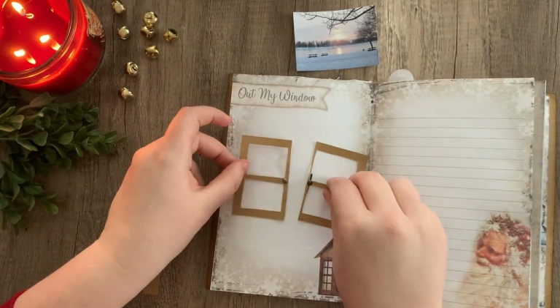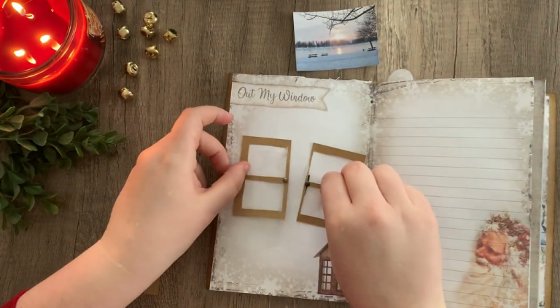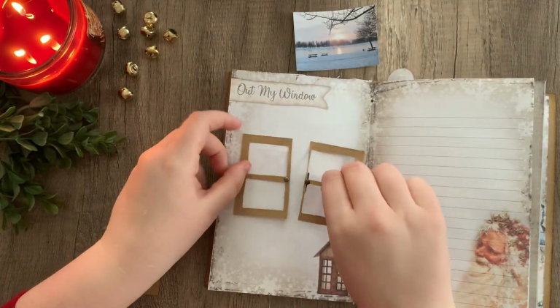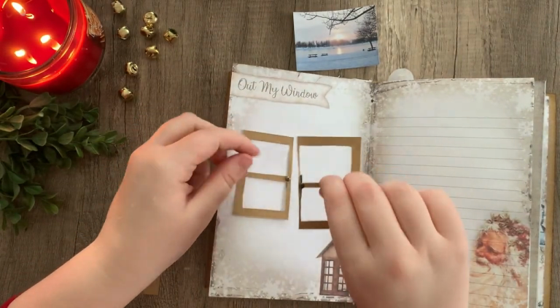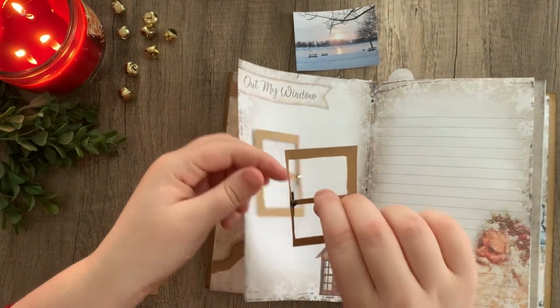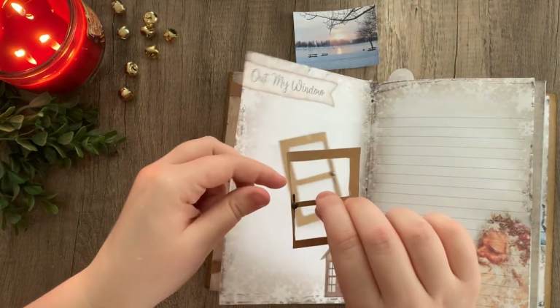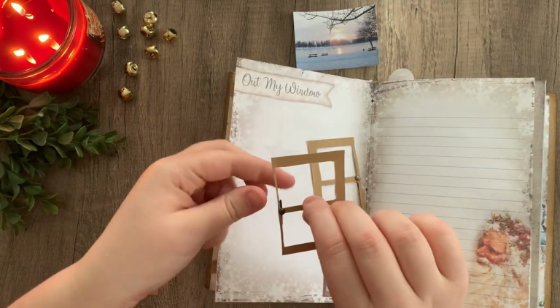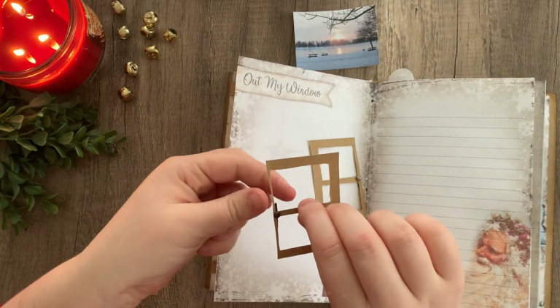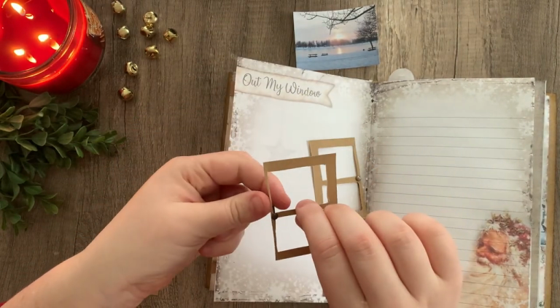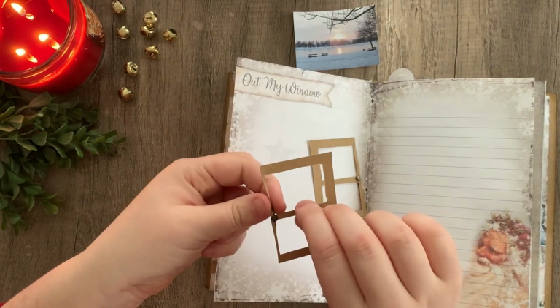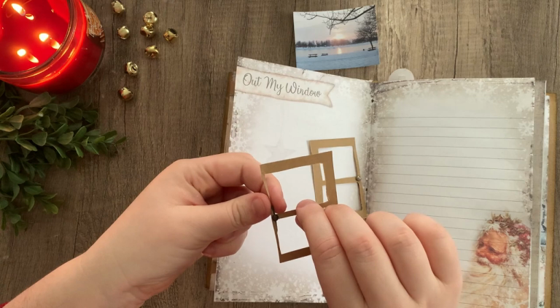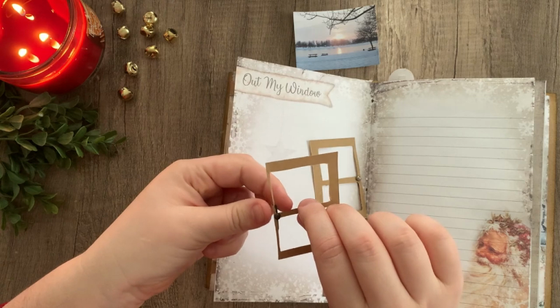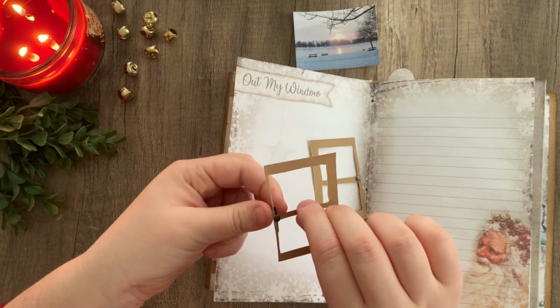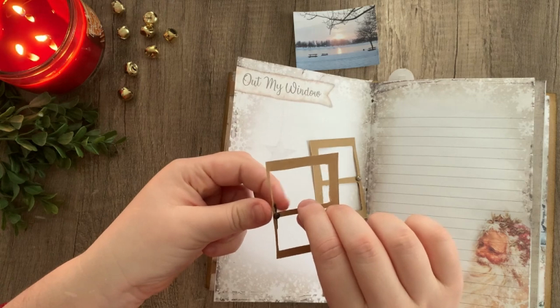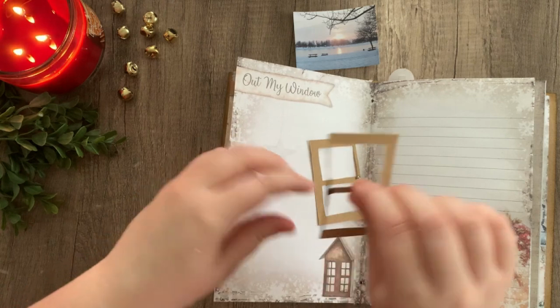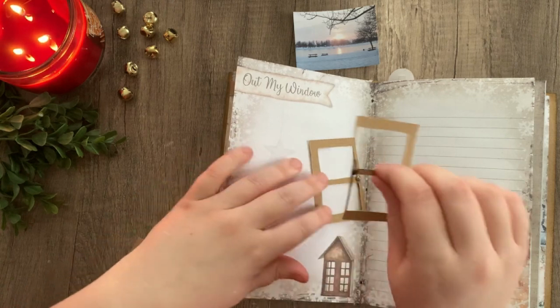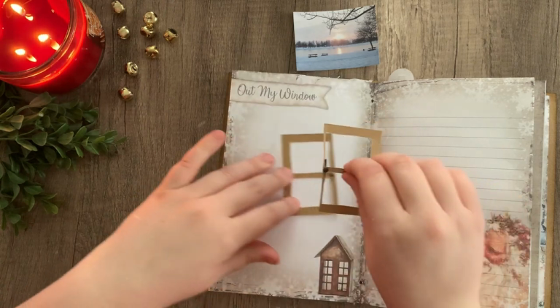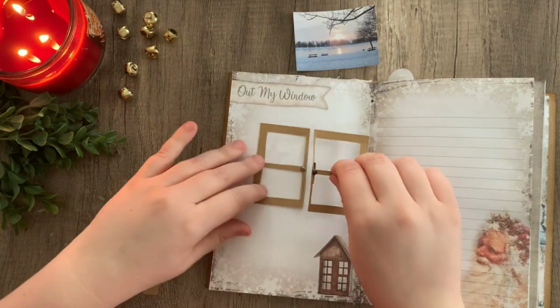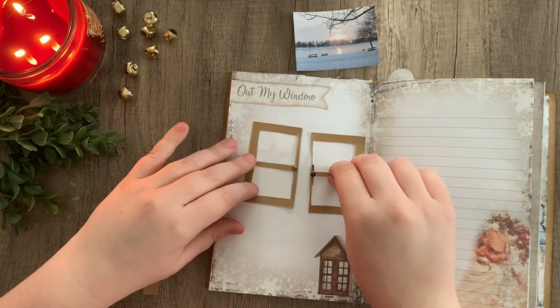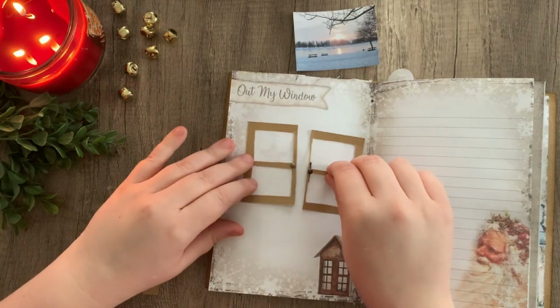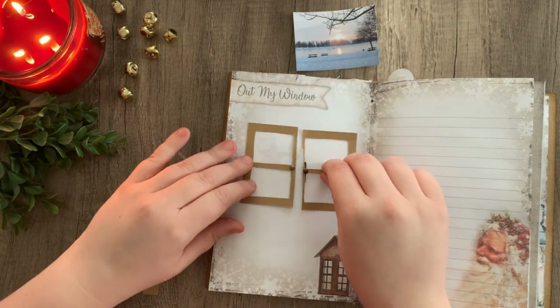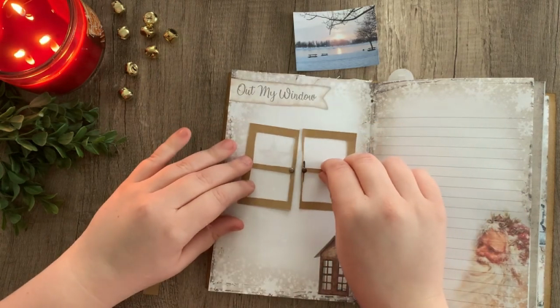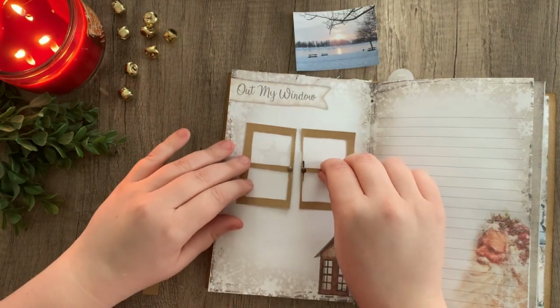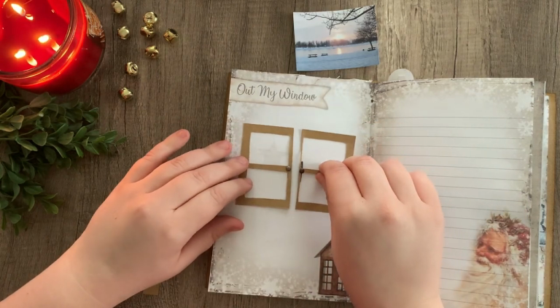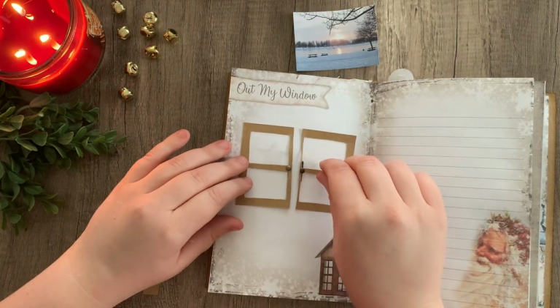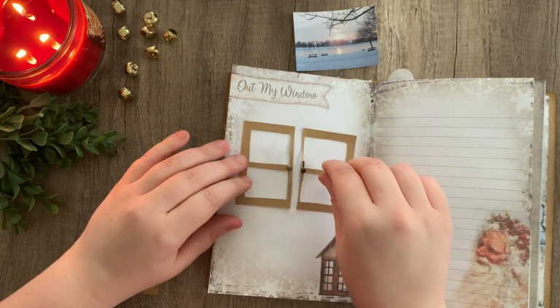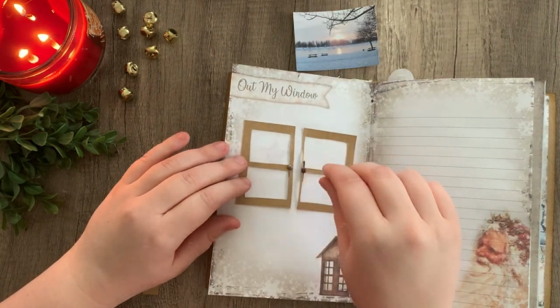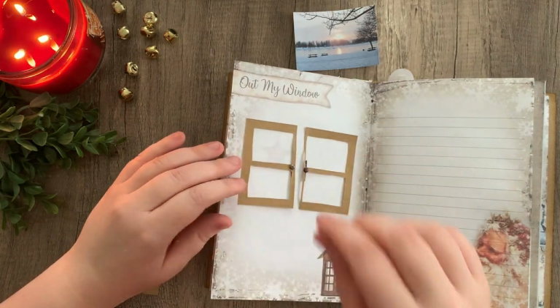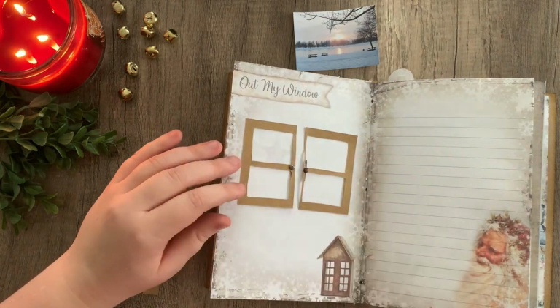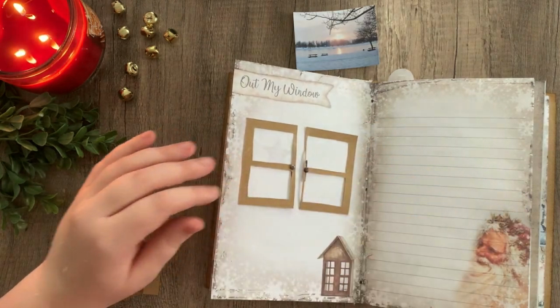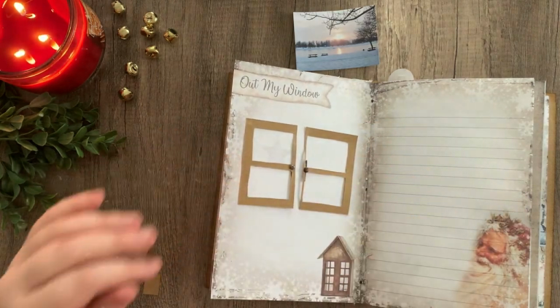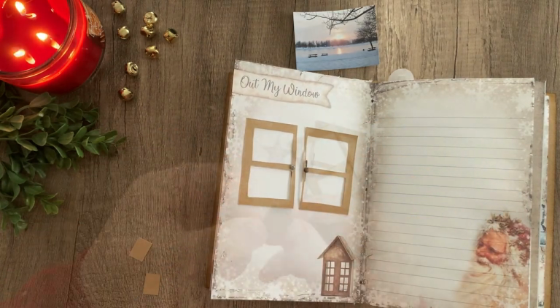Because this one's too thin, you can kind of see it, but as long as you make yours a little bit thicker, you shouldn't have that problem.